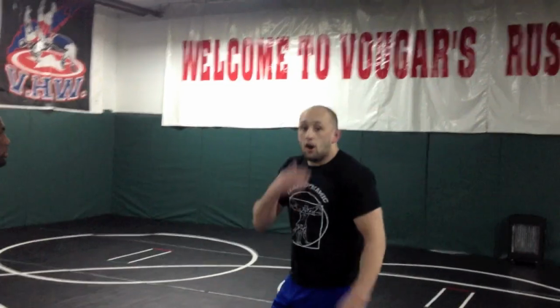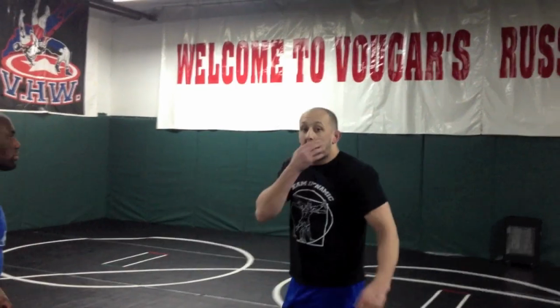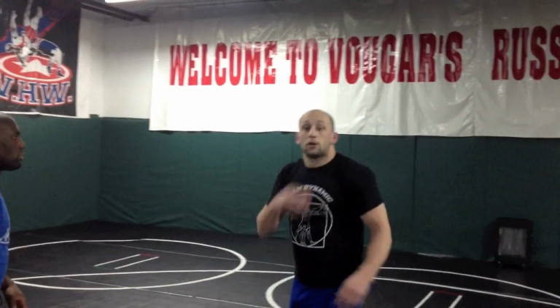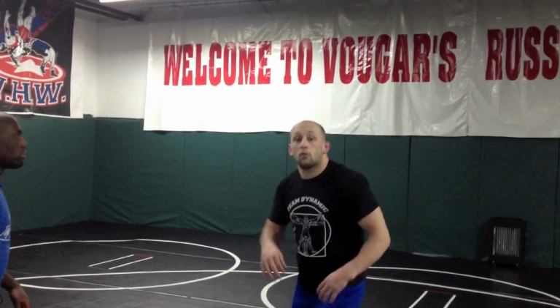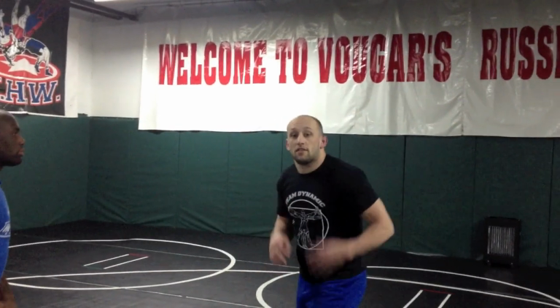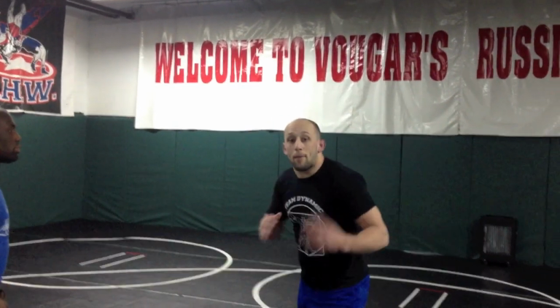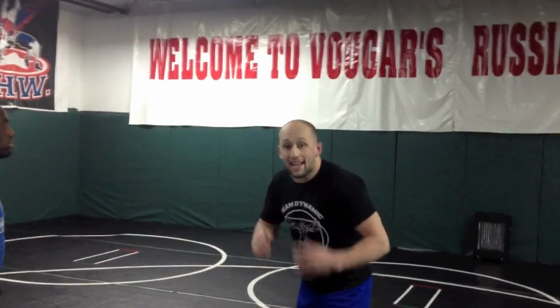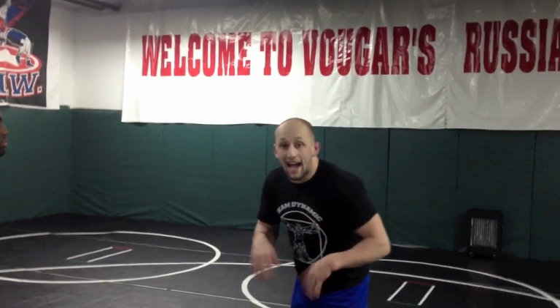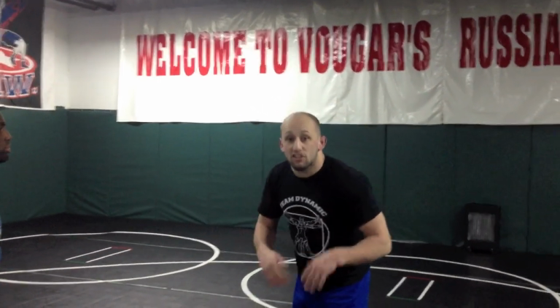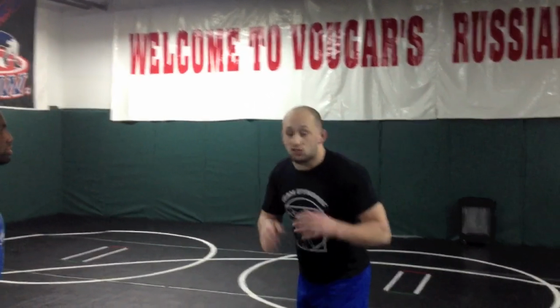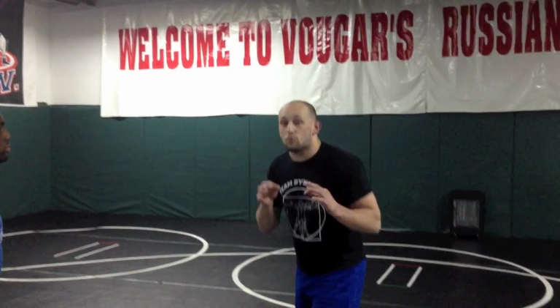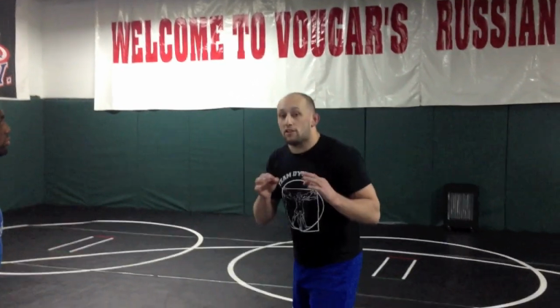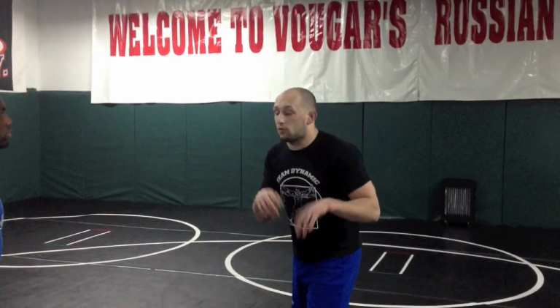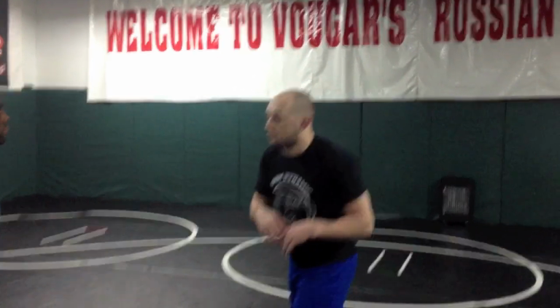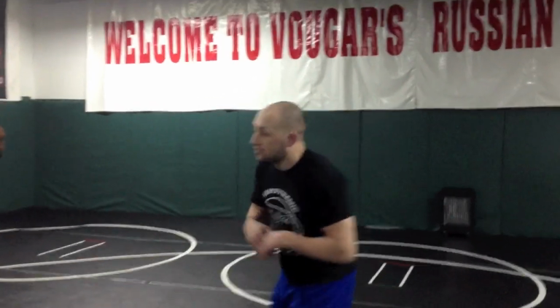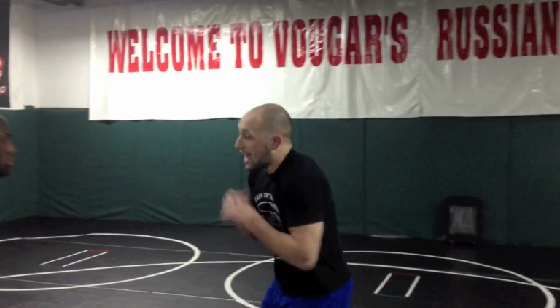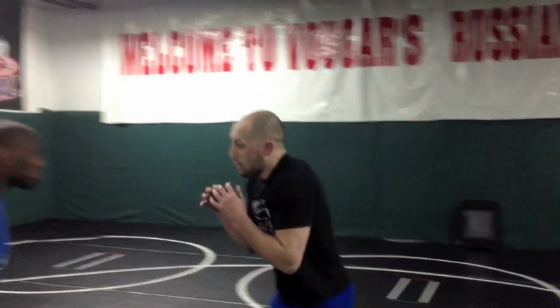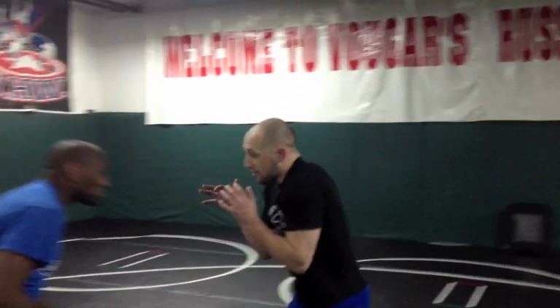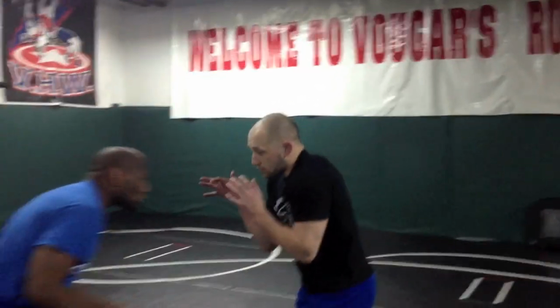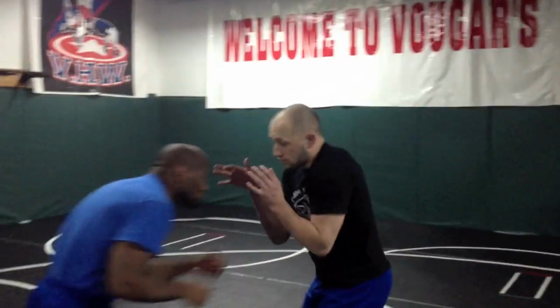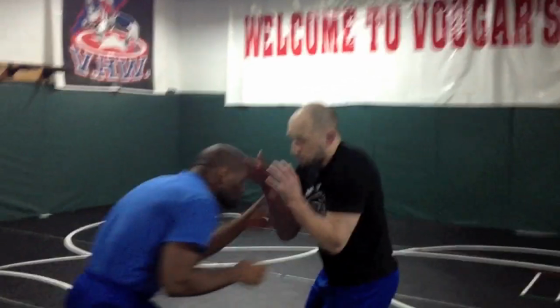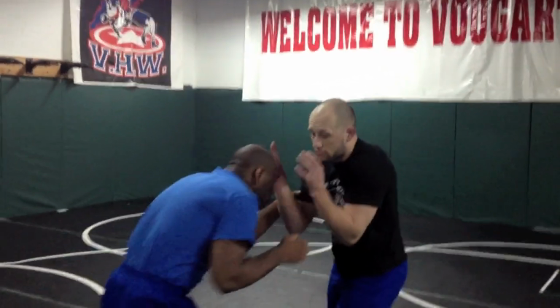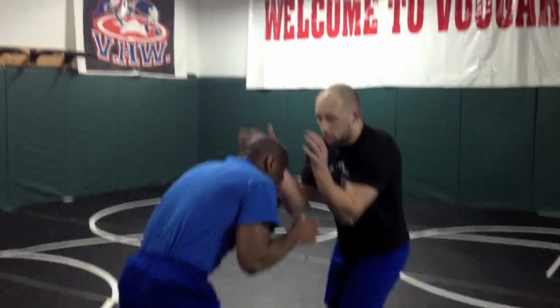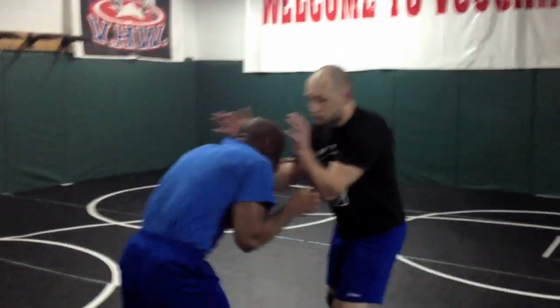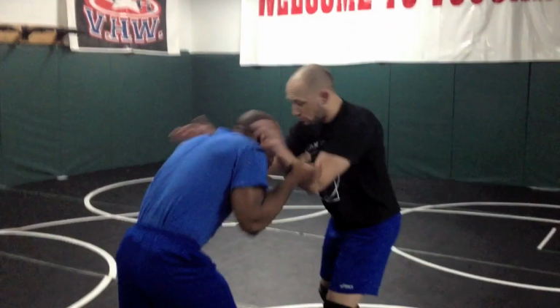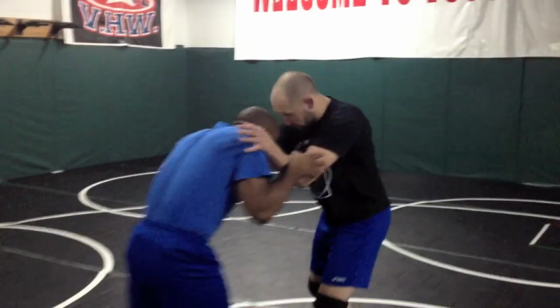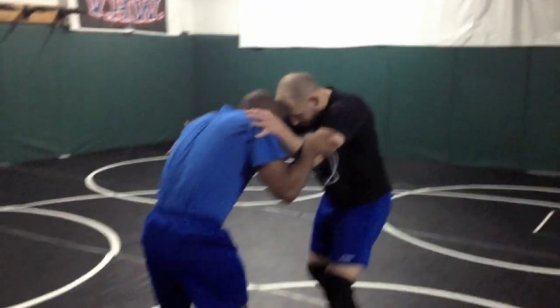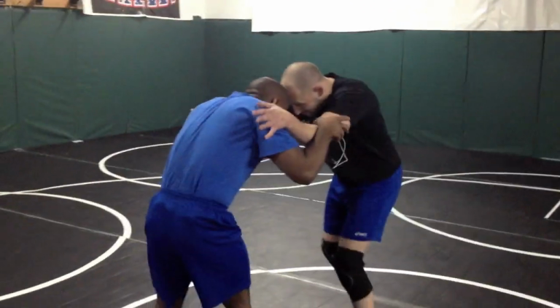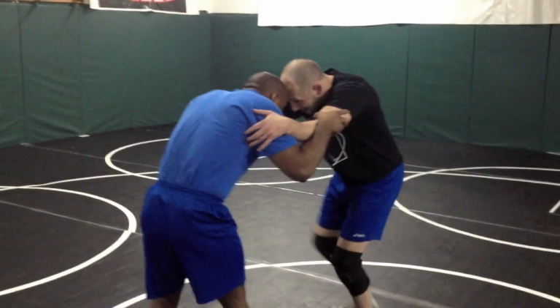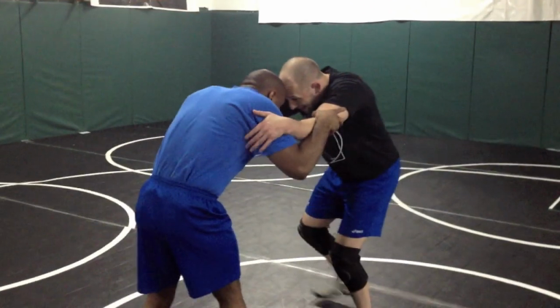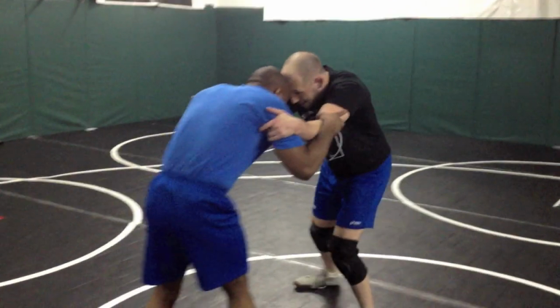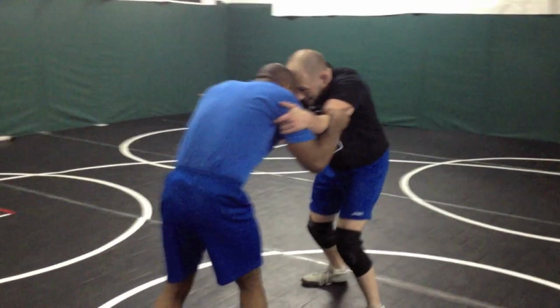We're going to work some bang collars. It's a really good way to move the guy around. So we're going to start to learn this drill. We're going to start inside, head to head.